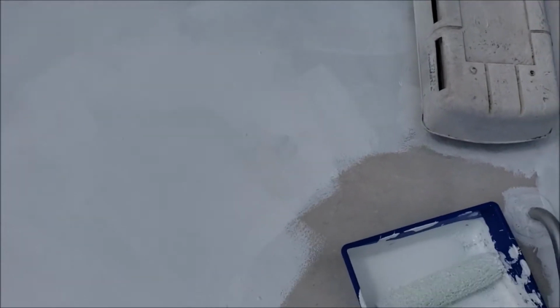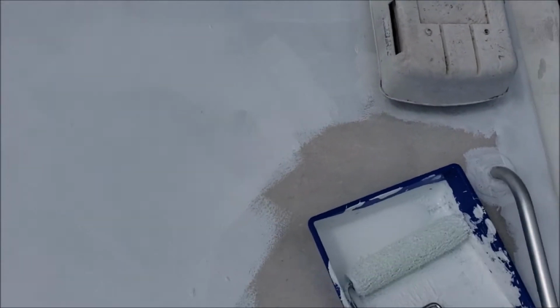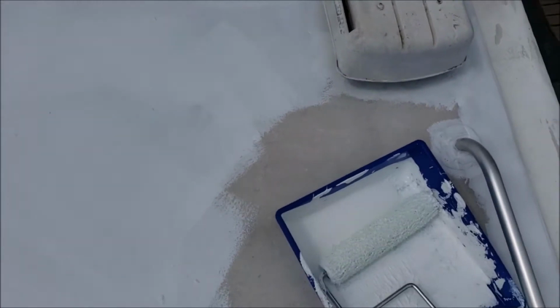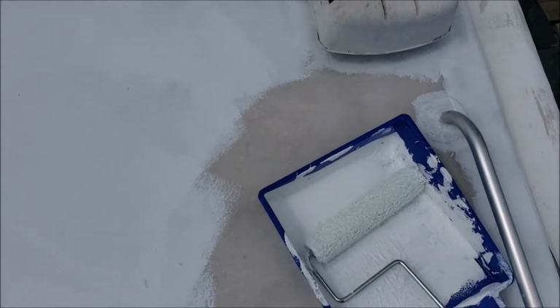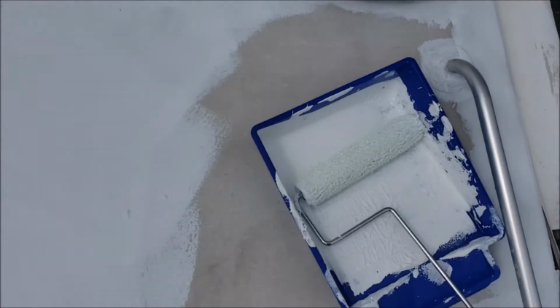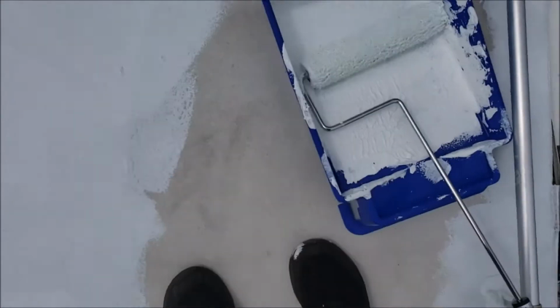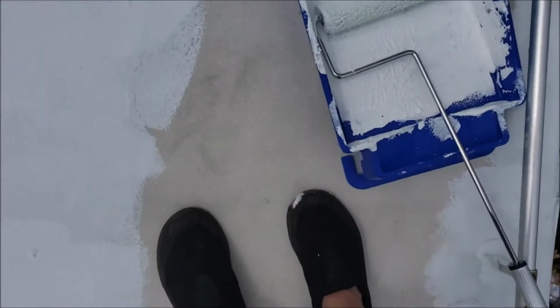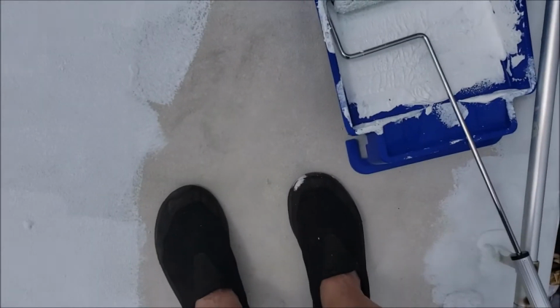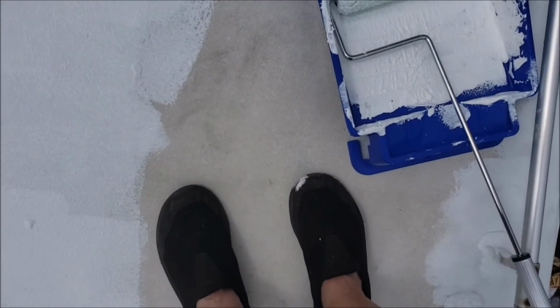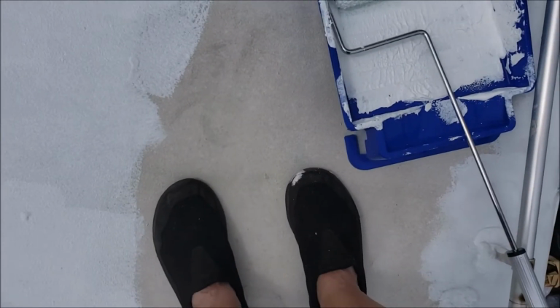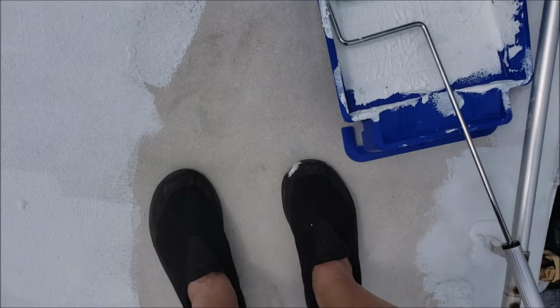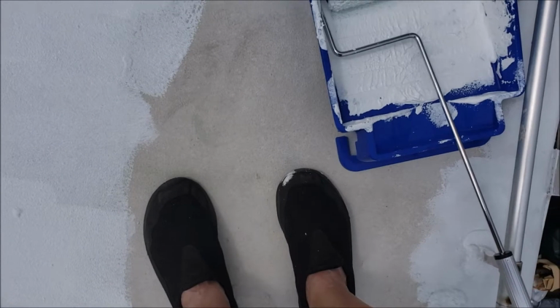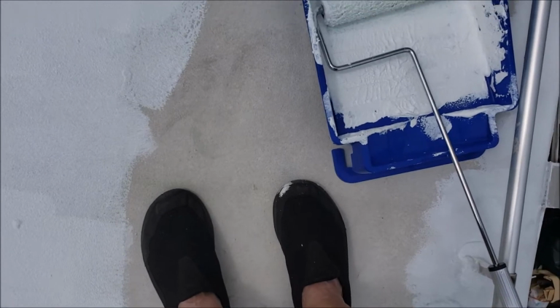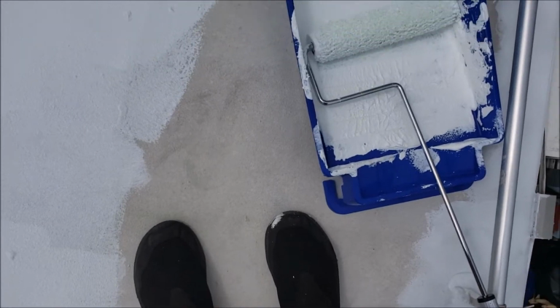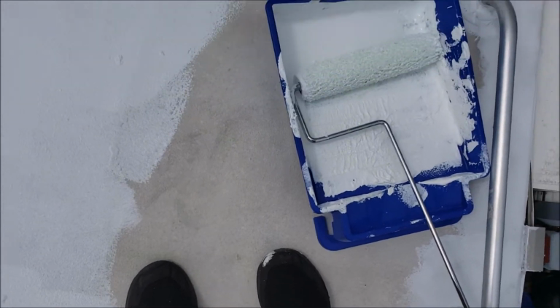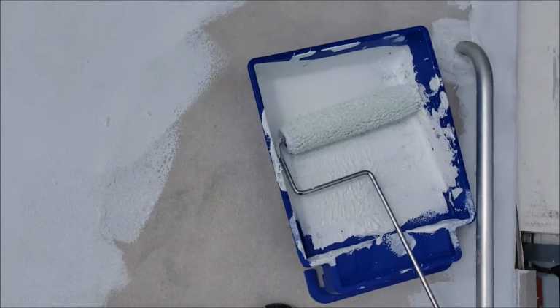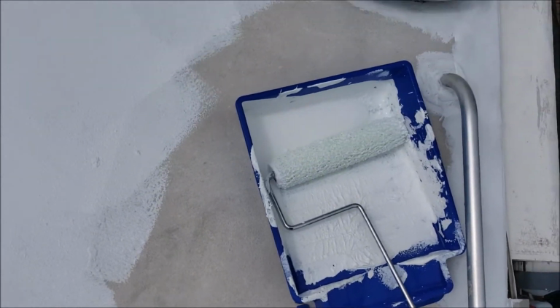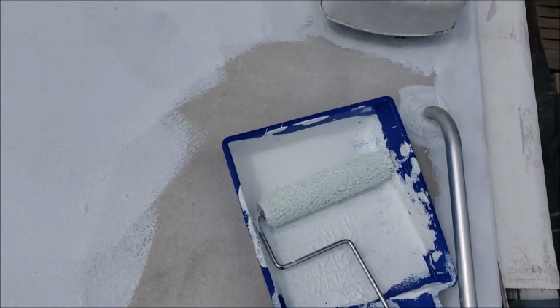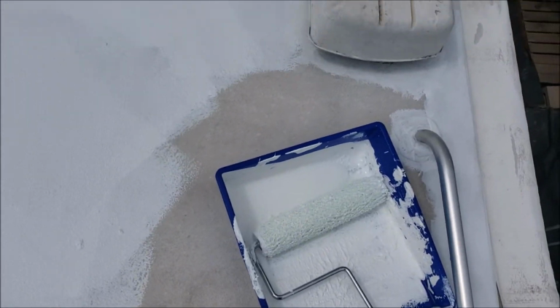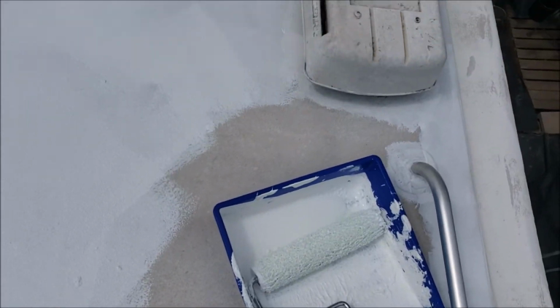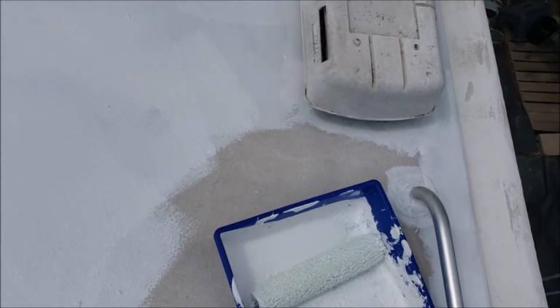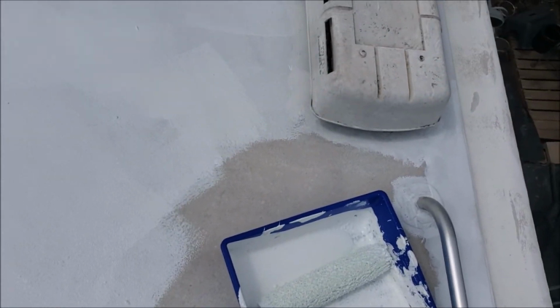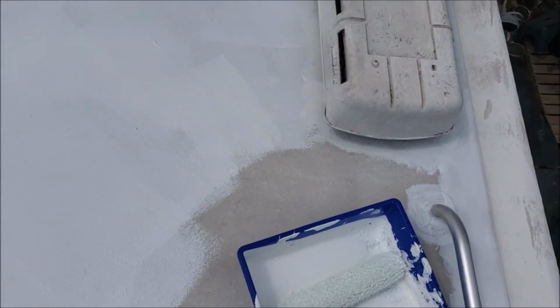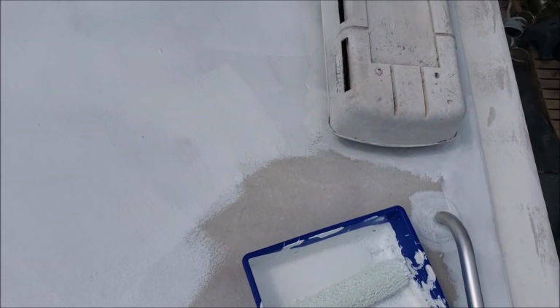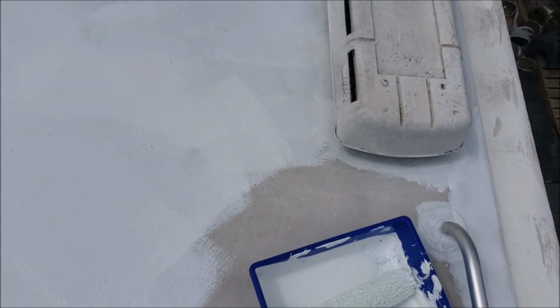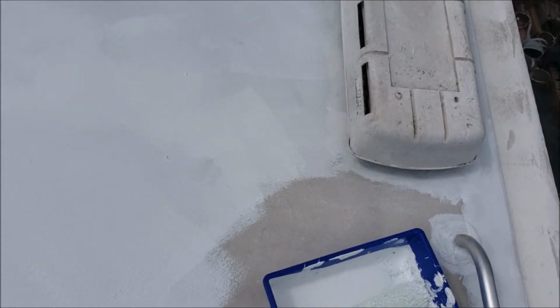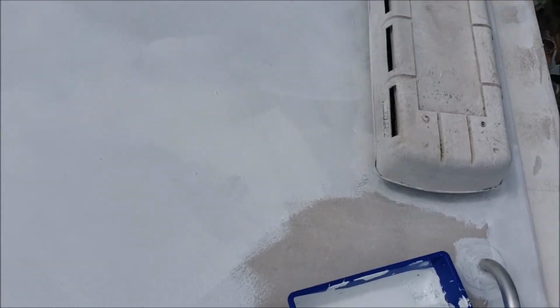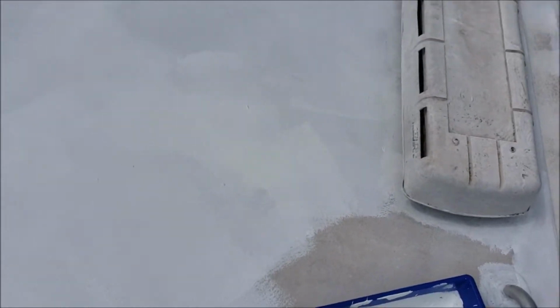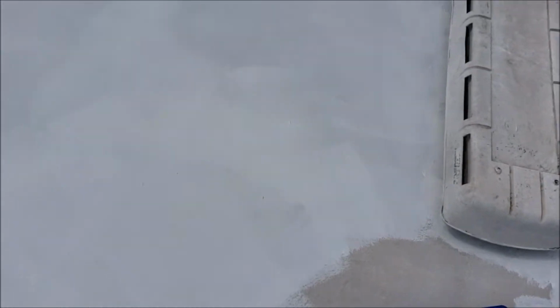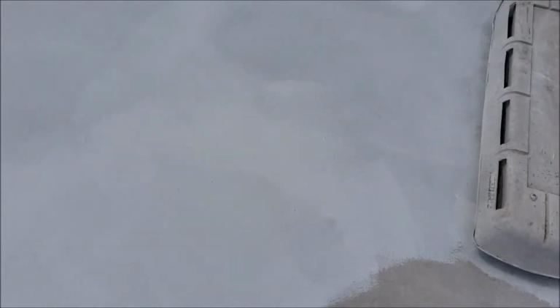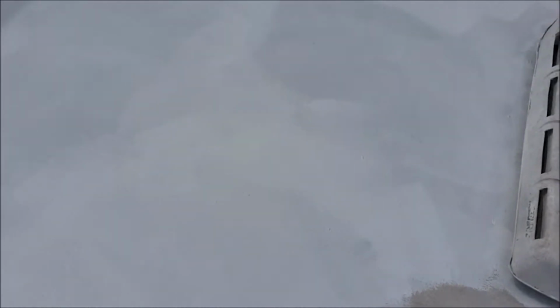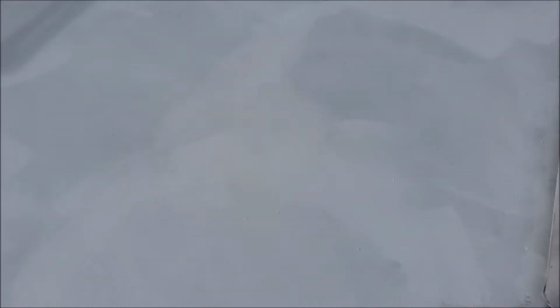I'm almost done. I've got some sealant on my shoes — oh well, no biggie, cheap shoes.